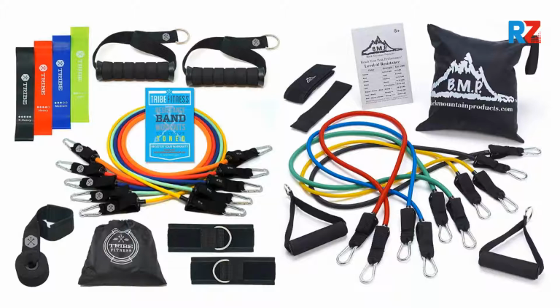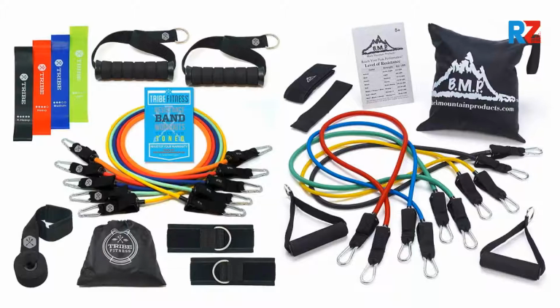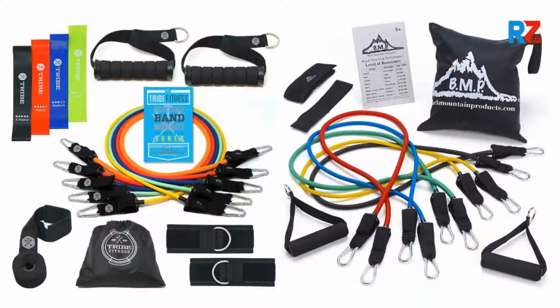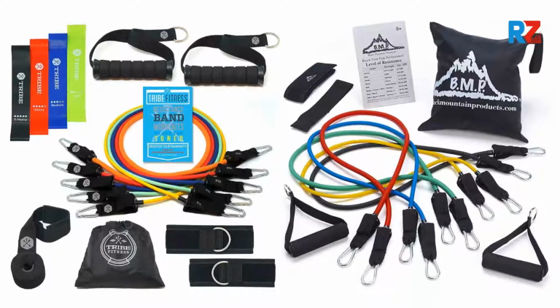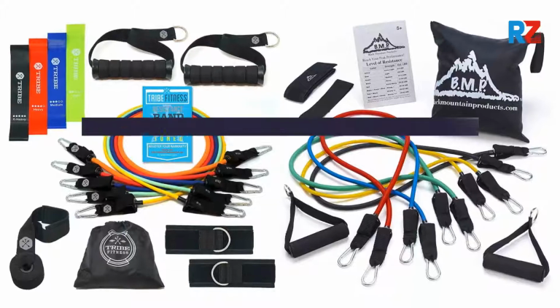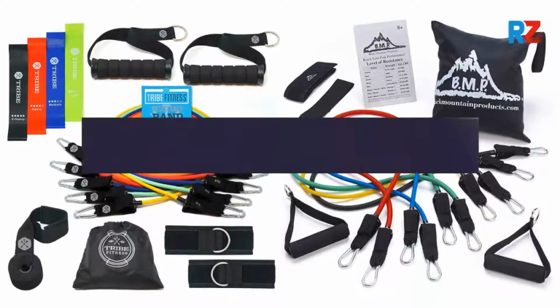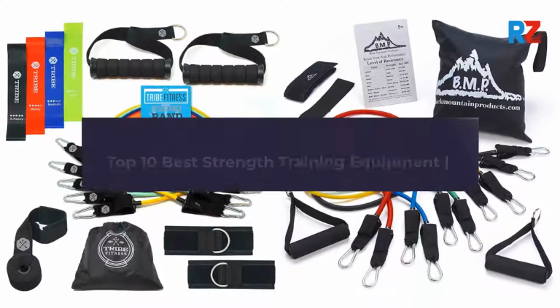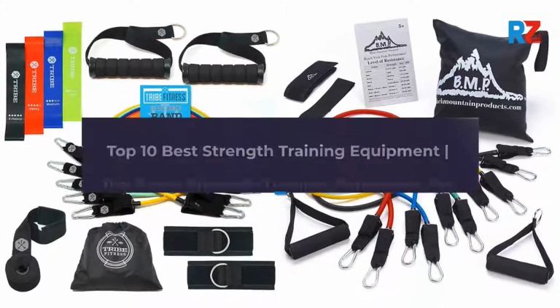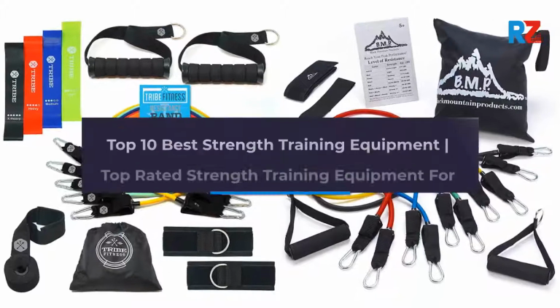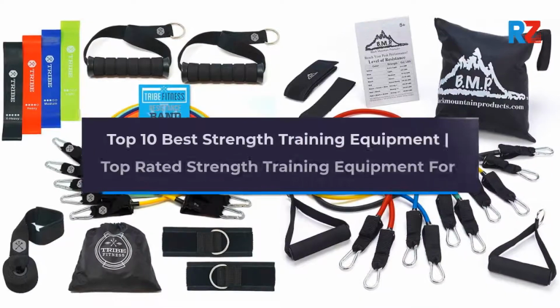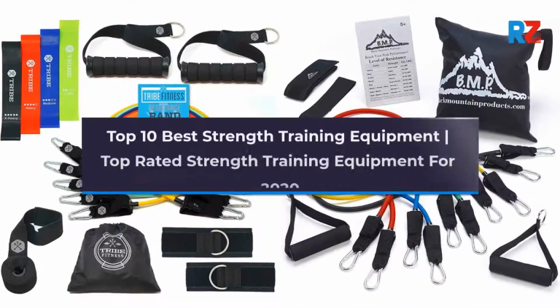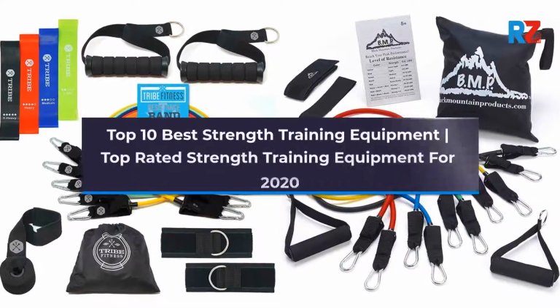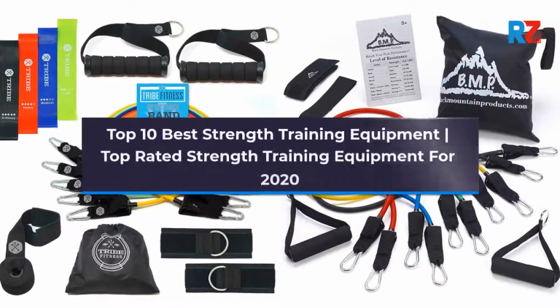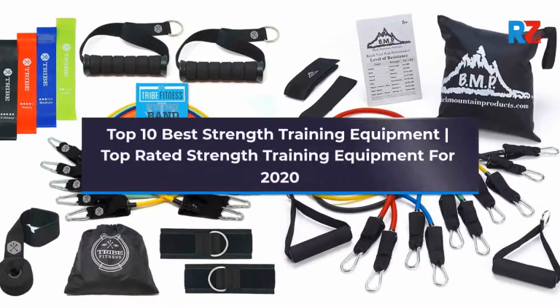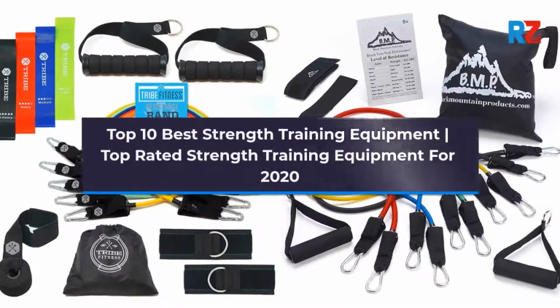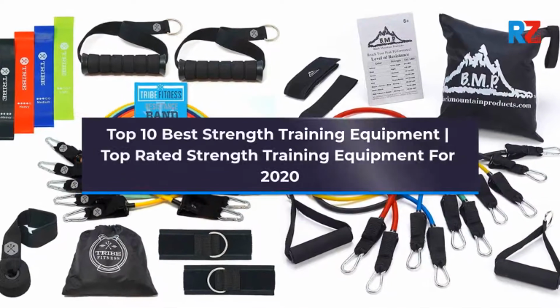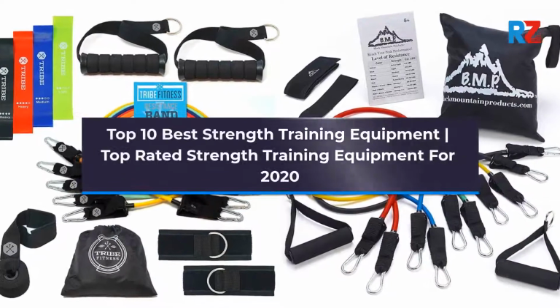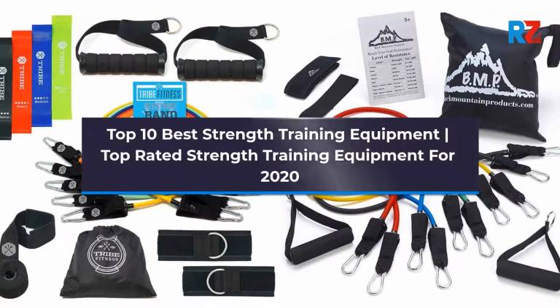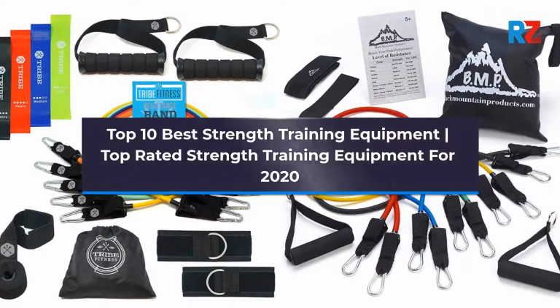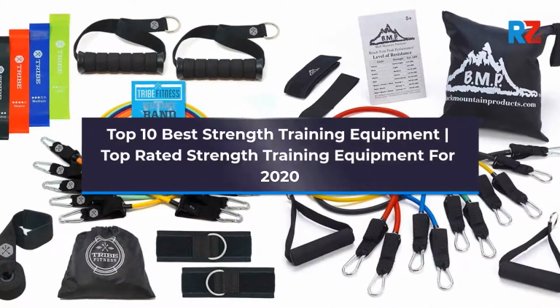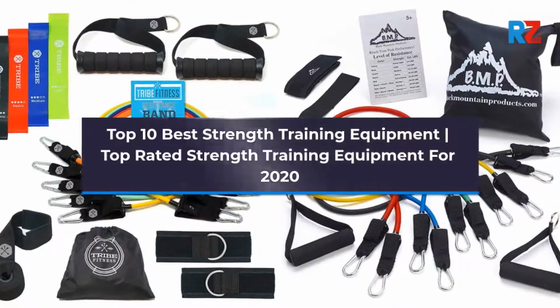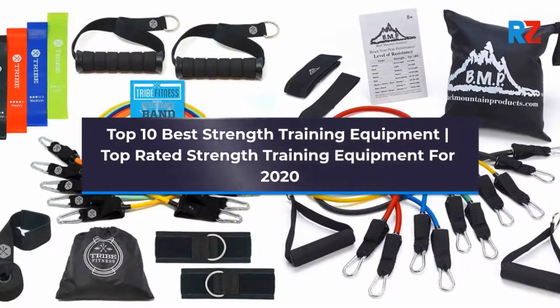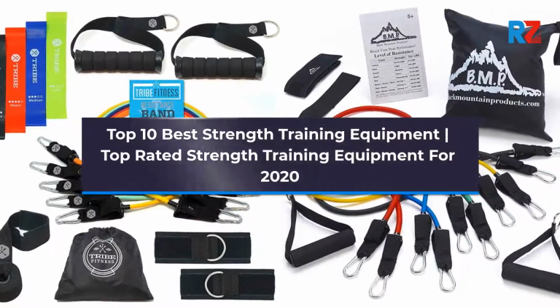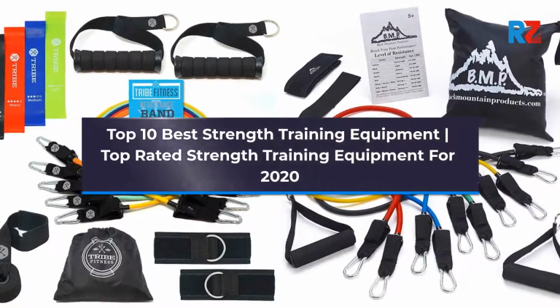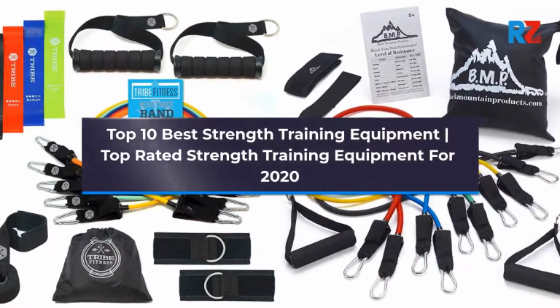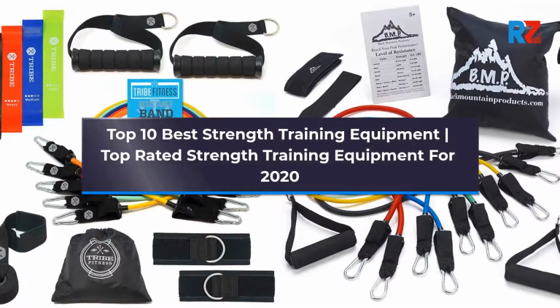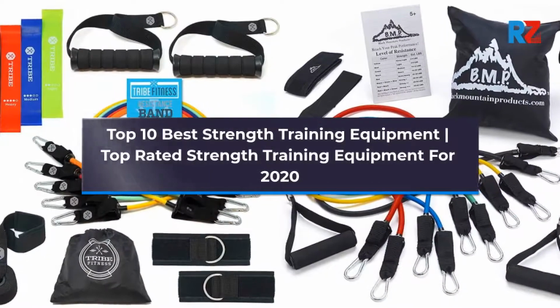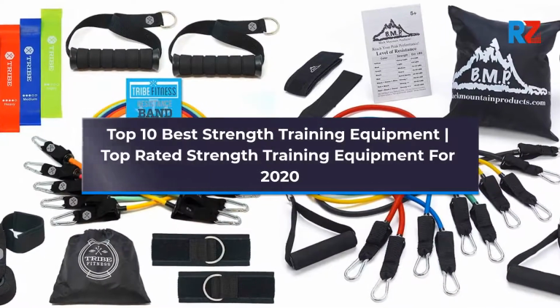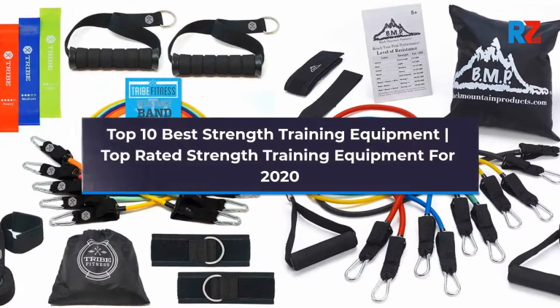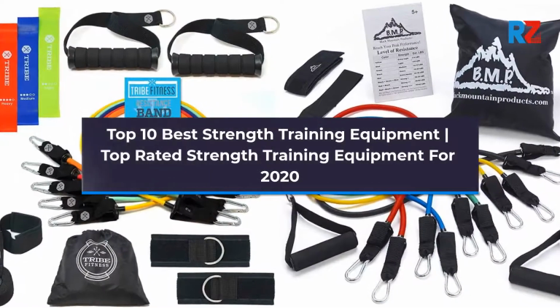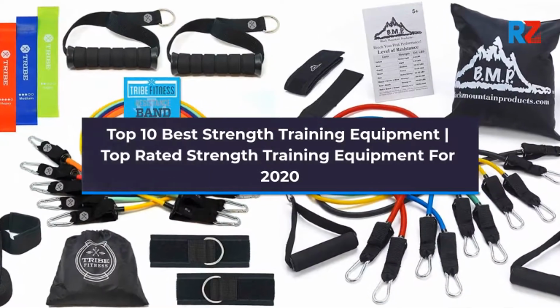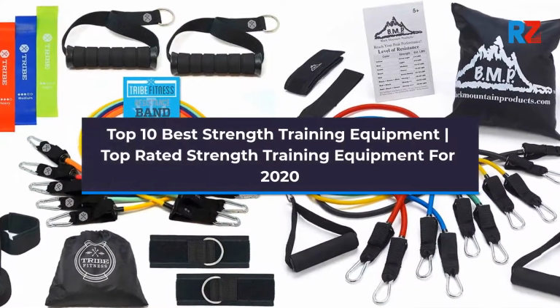Top 10 Best Strength Training Equipment. Top Rated Strength Training Equipment for 2020.